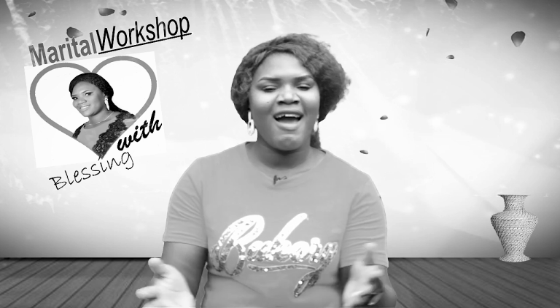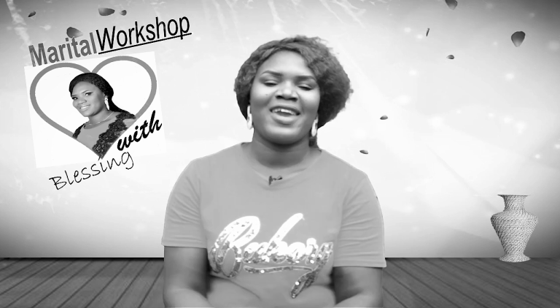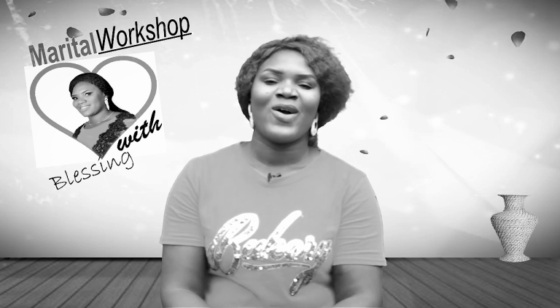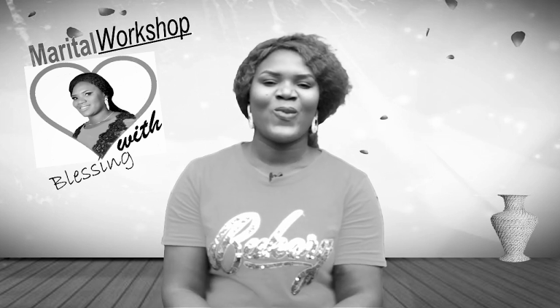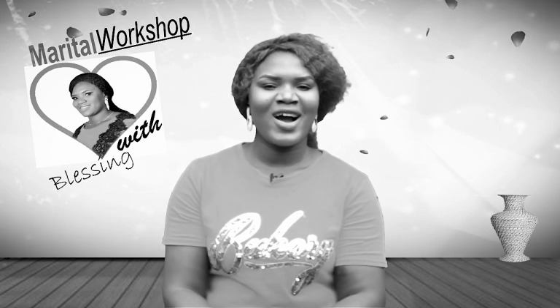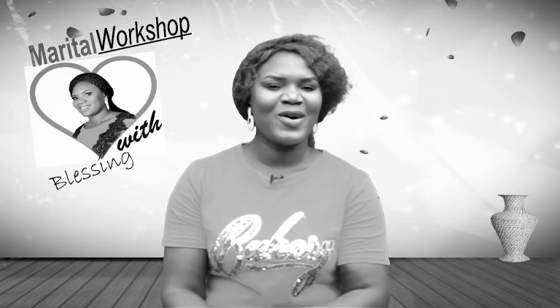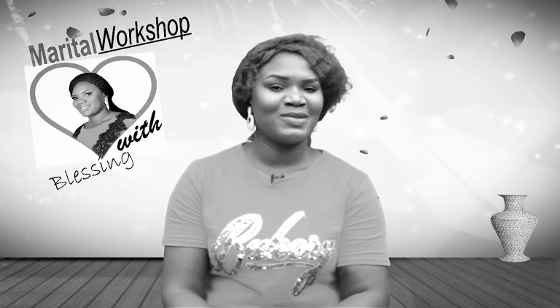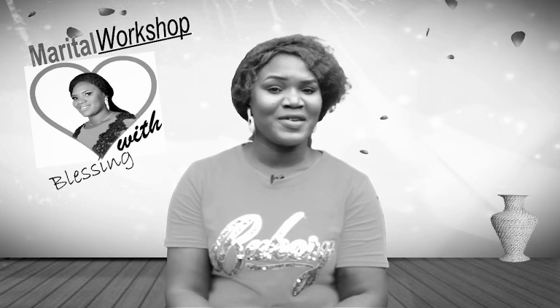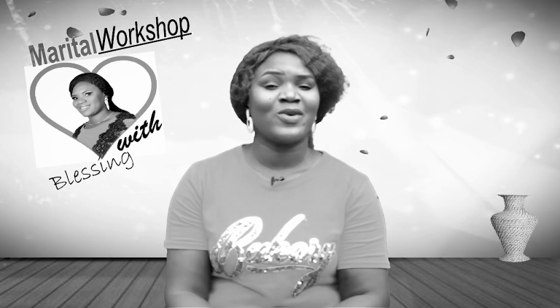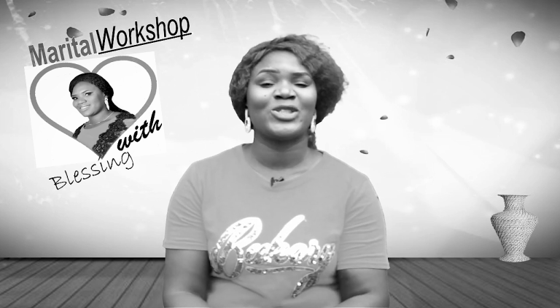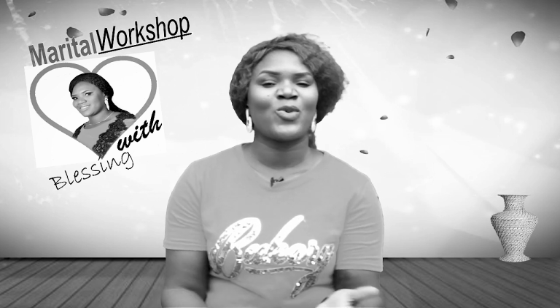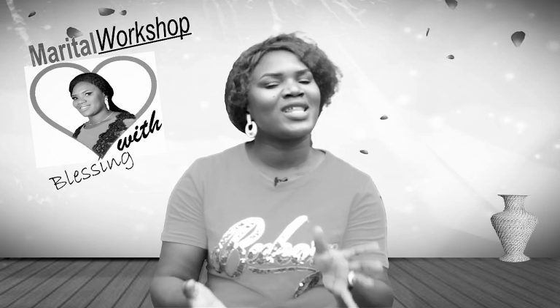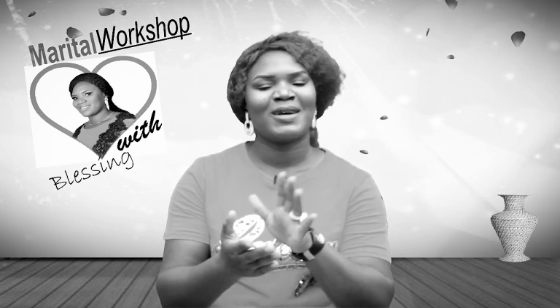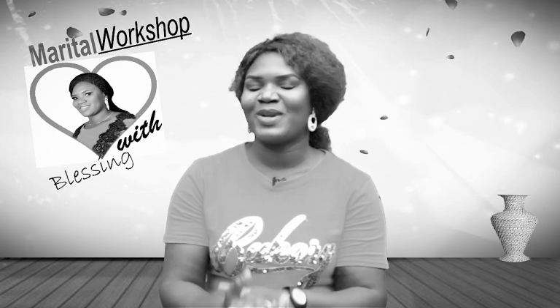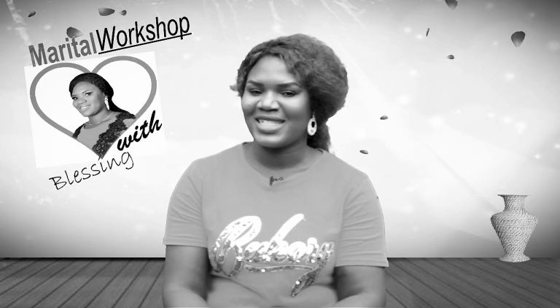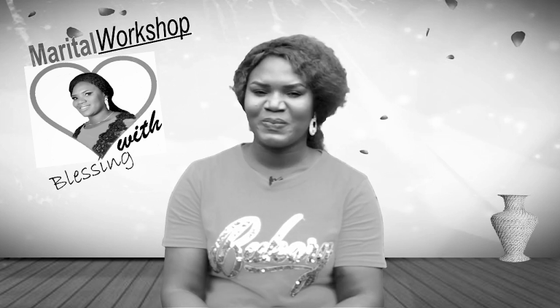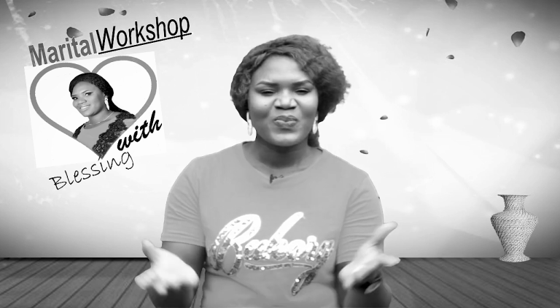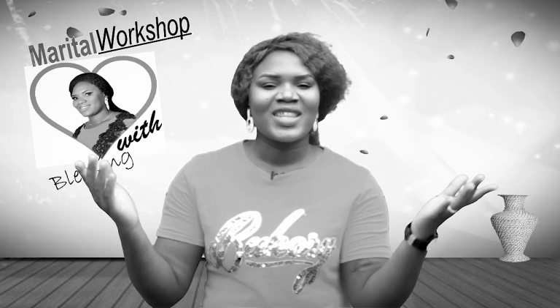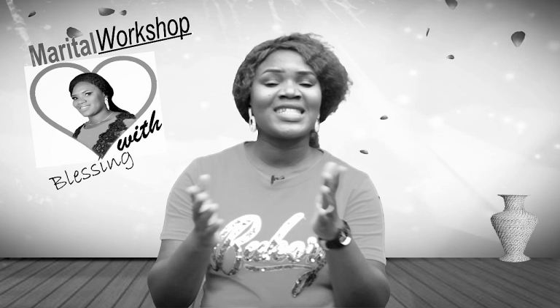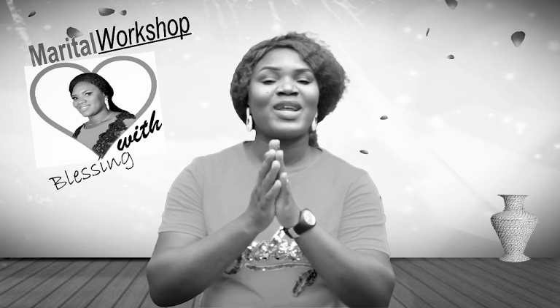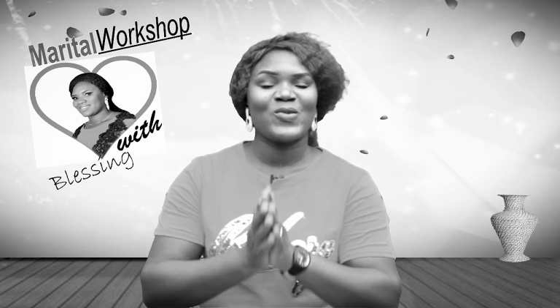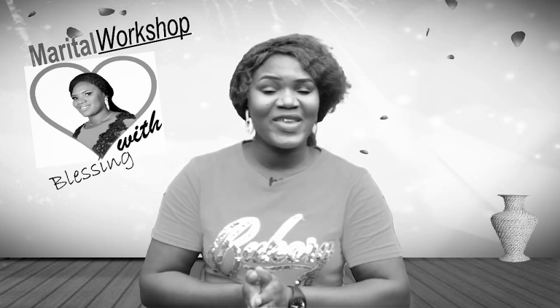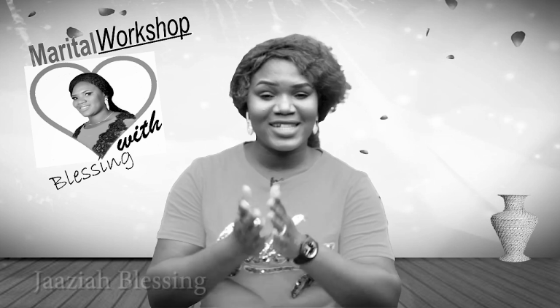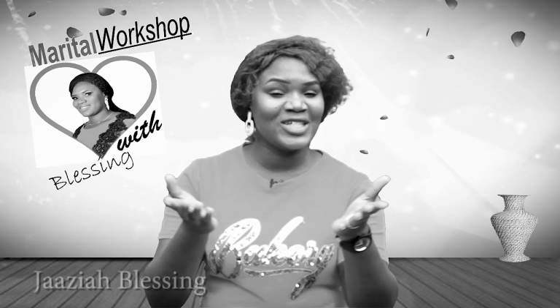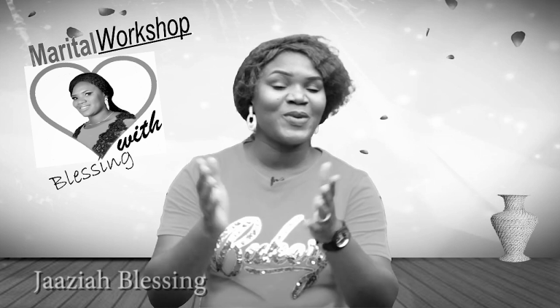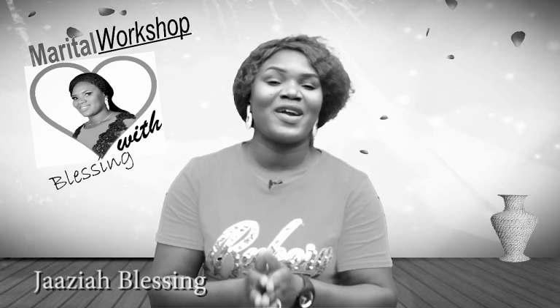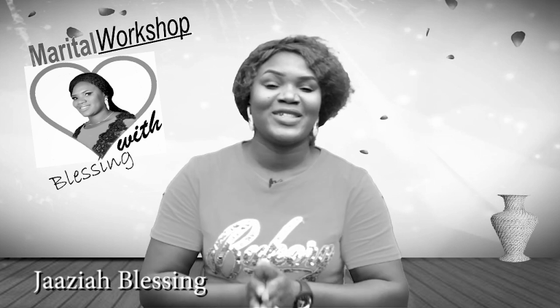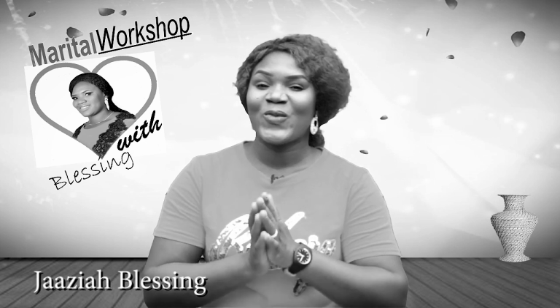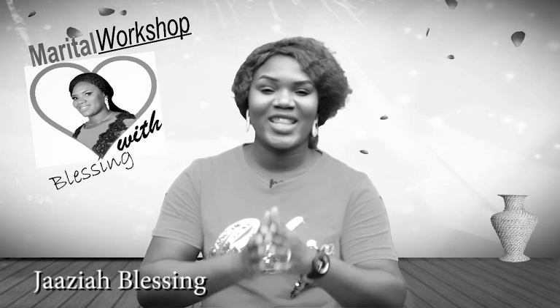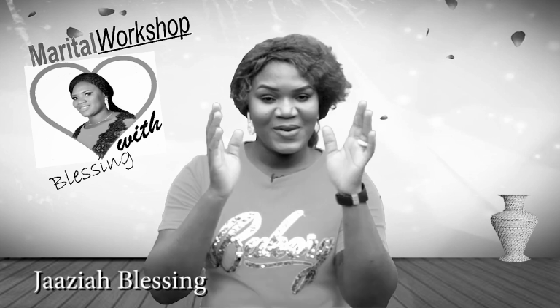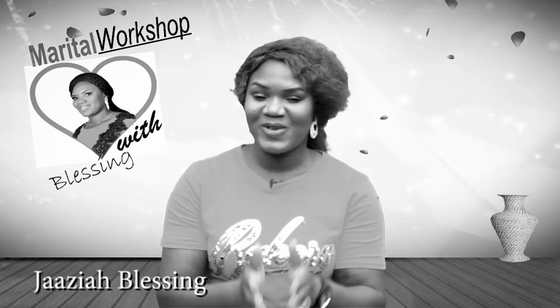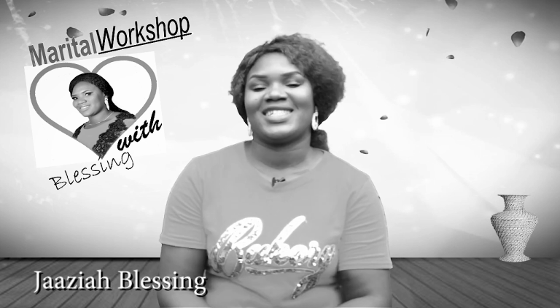Hi, welcome to Marriage Workshop with Blessing. This is the place where we get to just up your marriage with blessing.